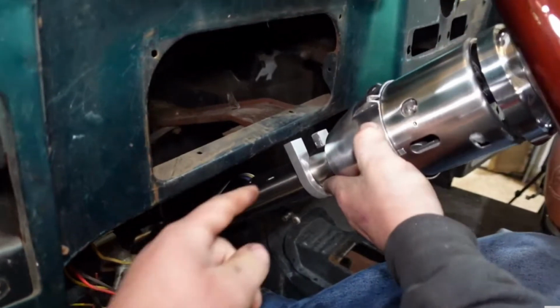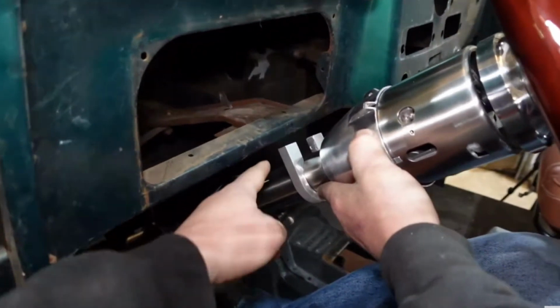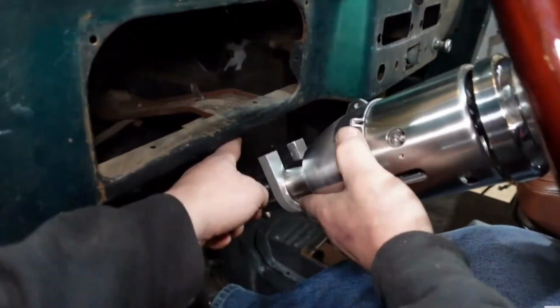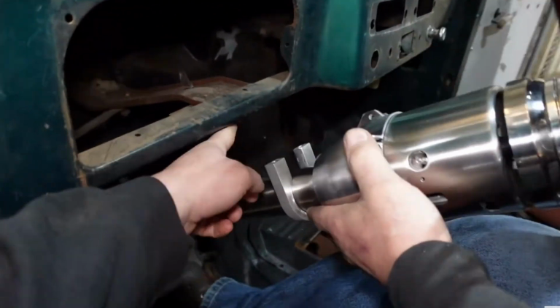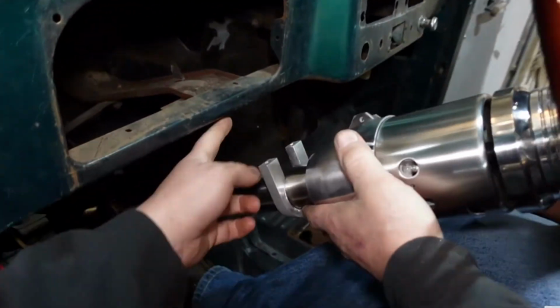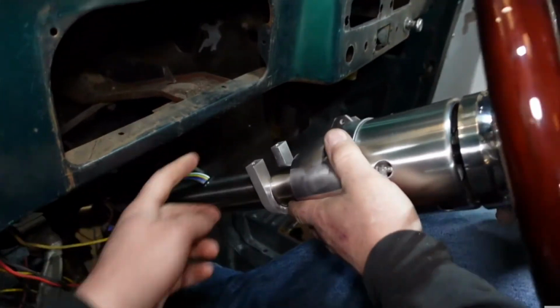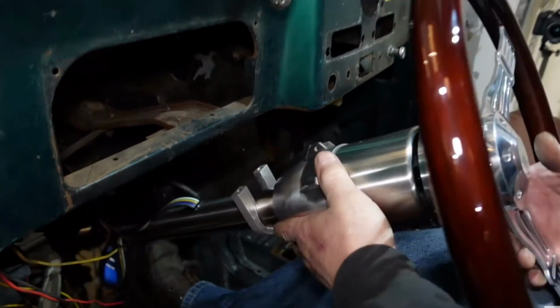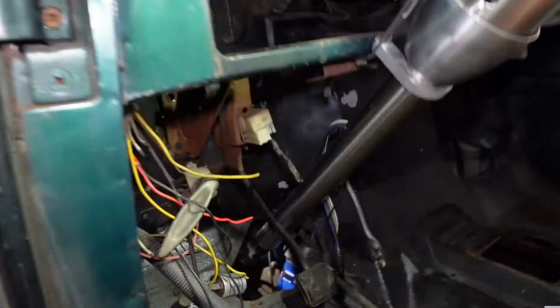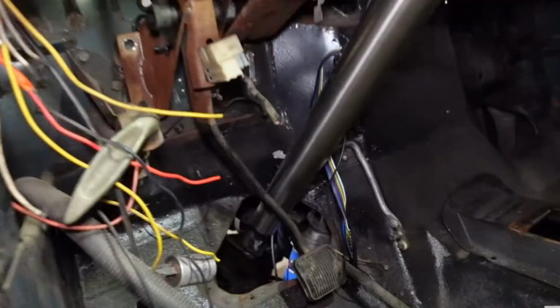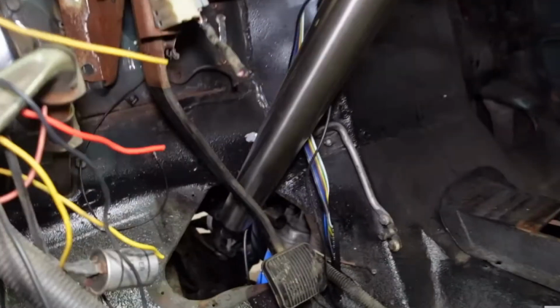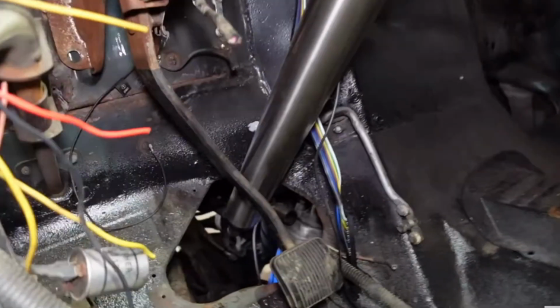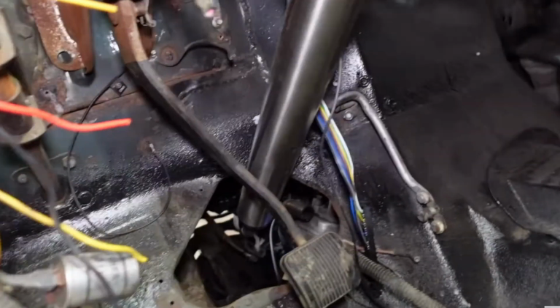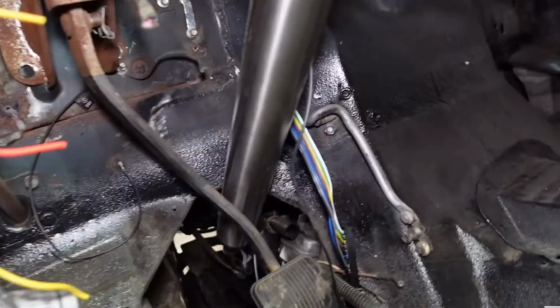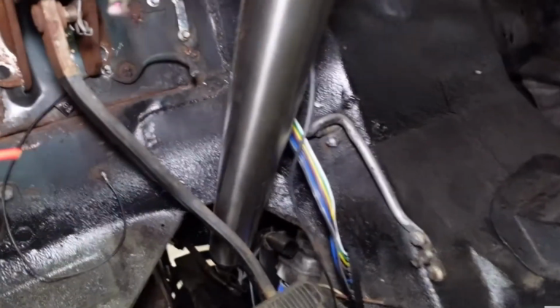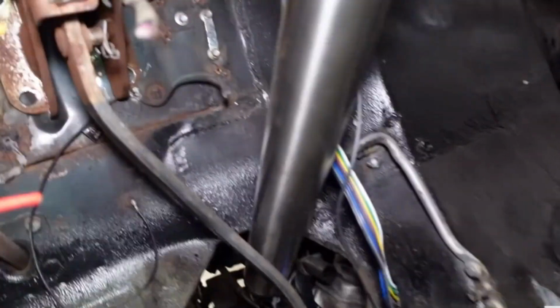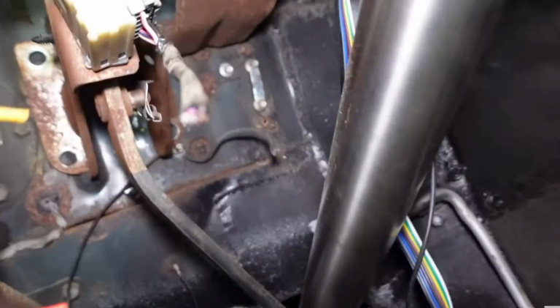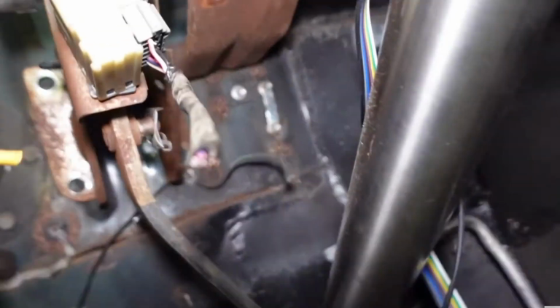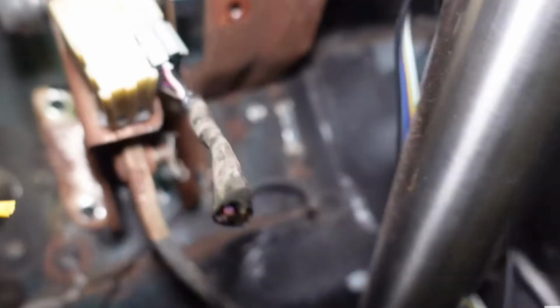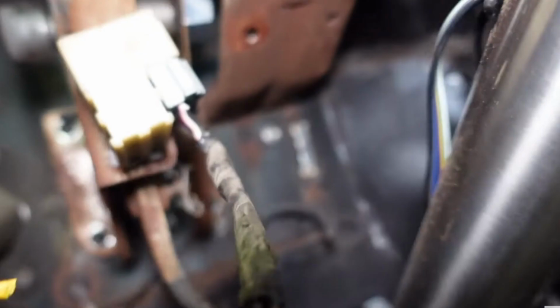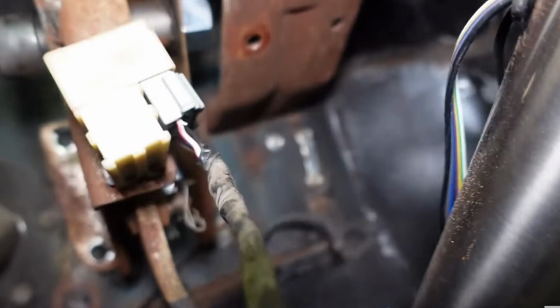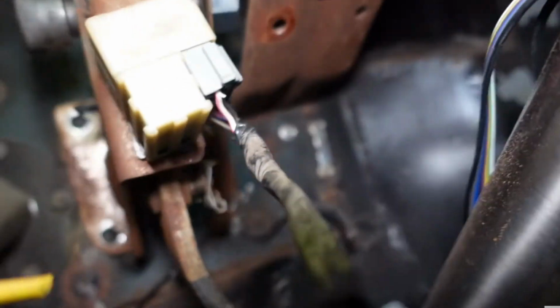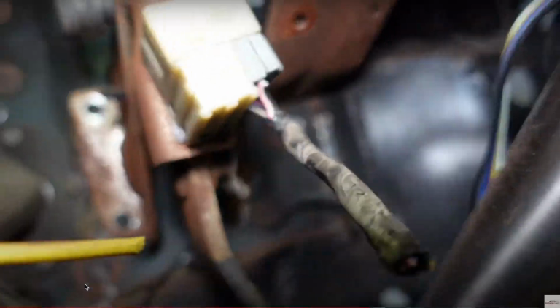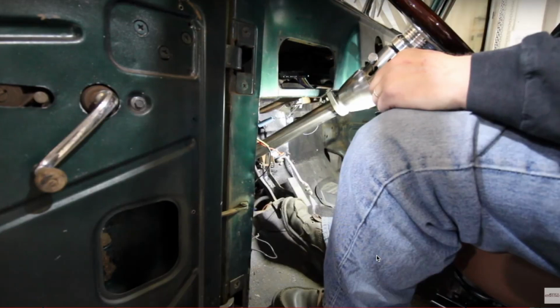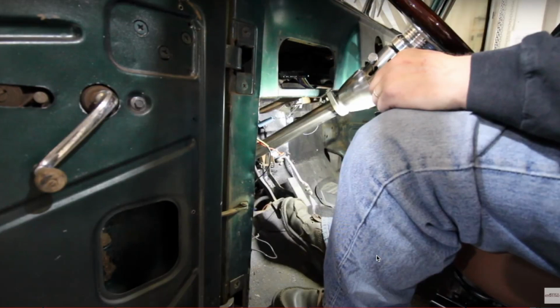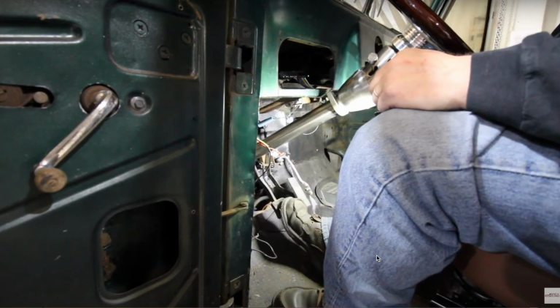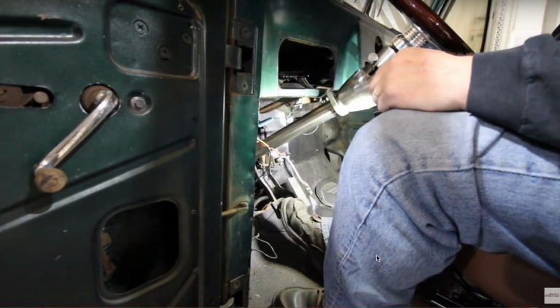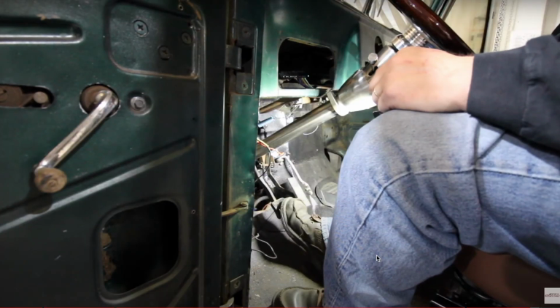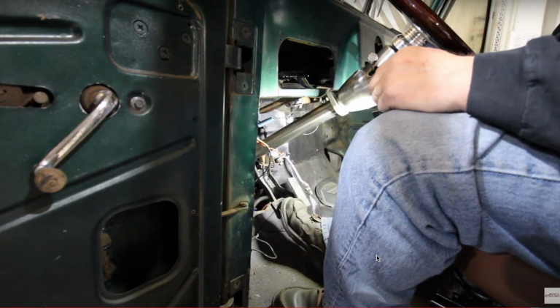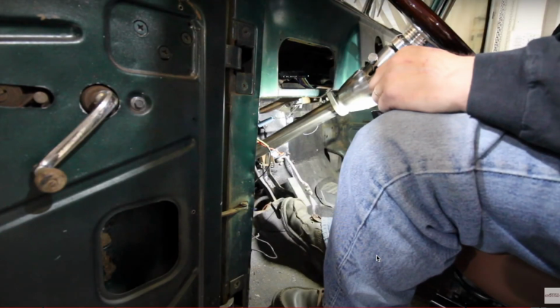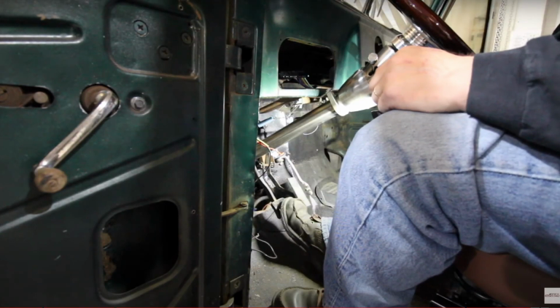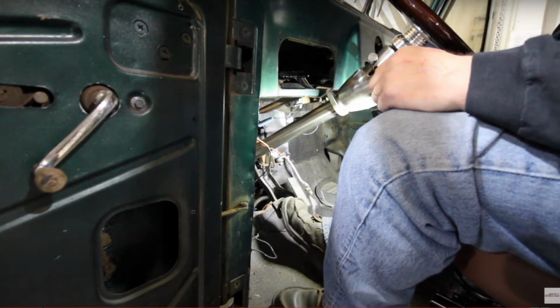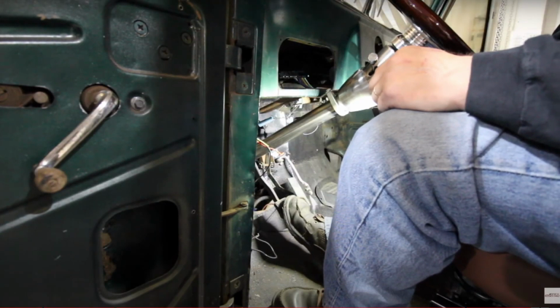We're actually in a junkyard. We got a steering column, got our pedals mounted and everything like that. So now's a good time to start working on this dash.